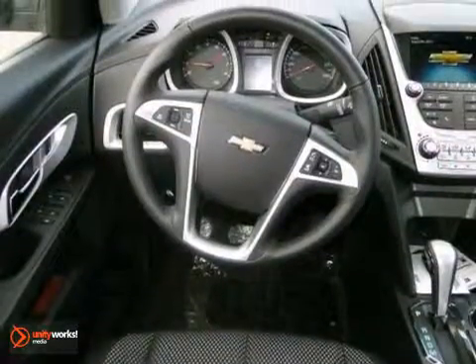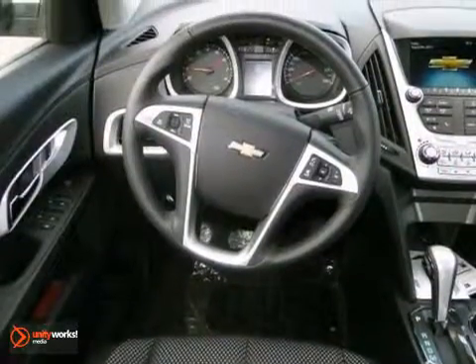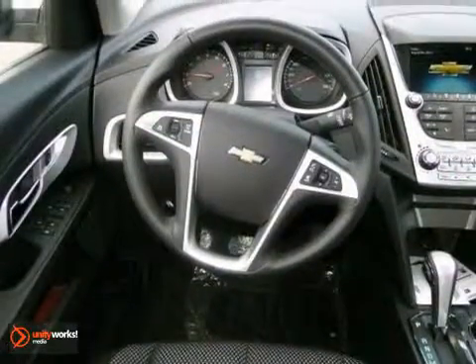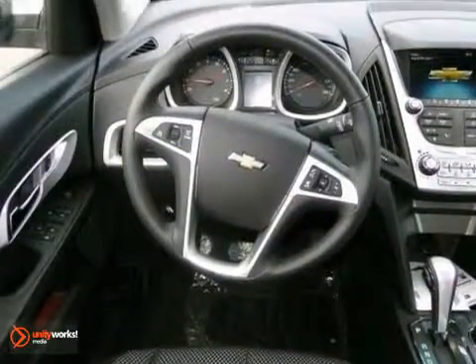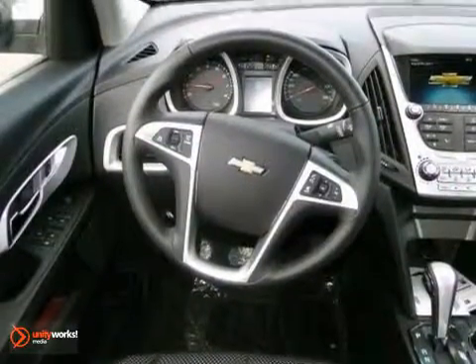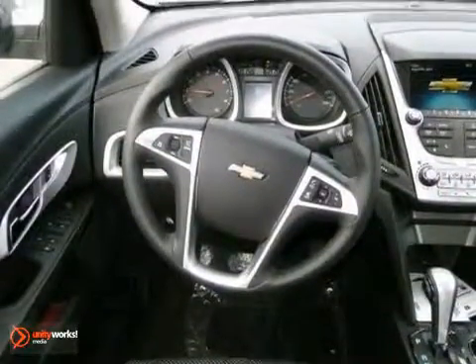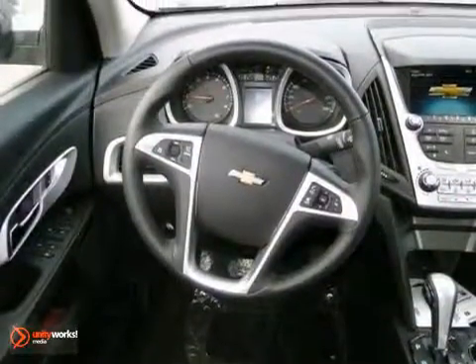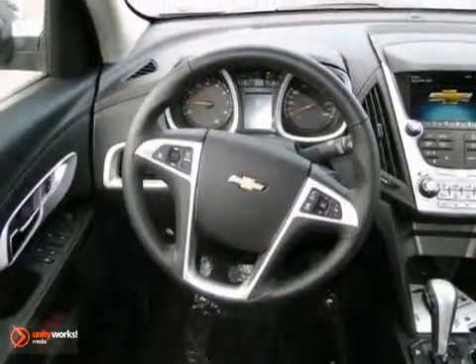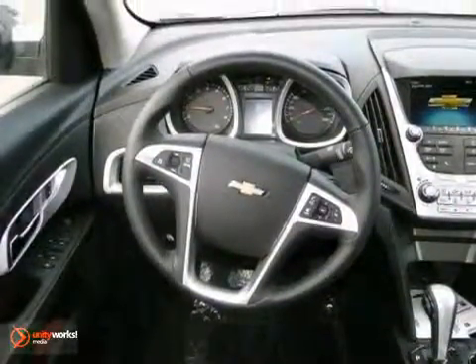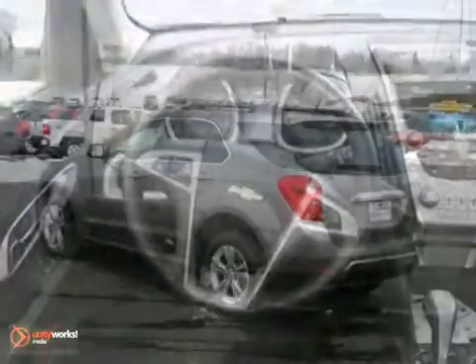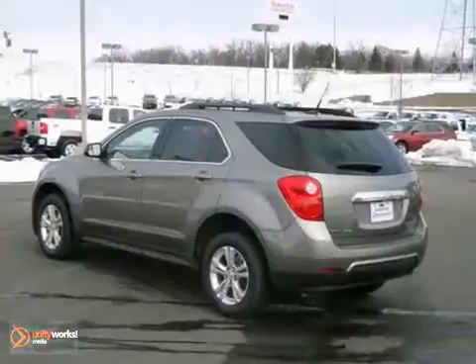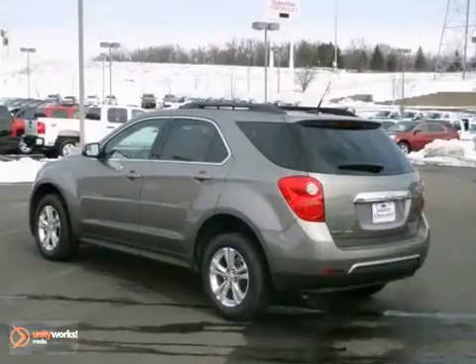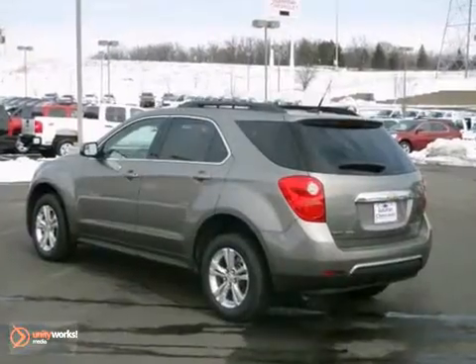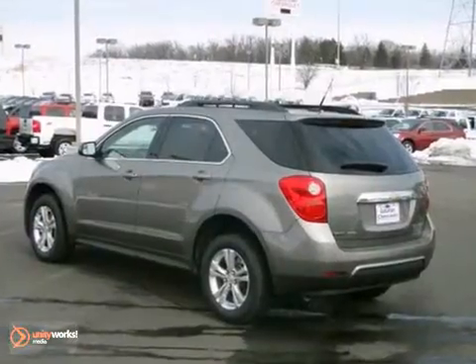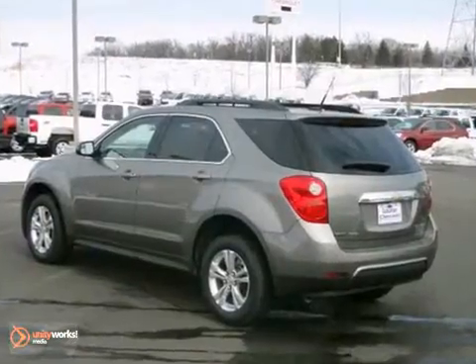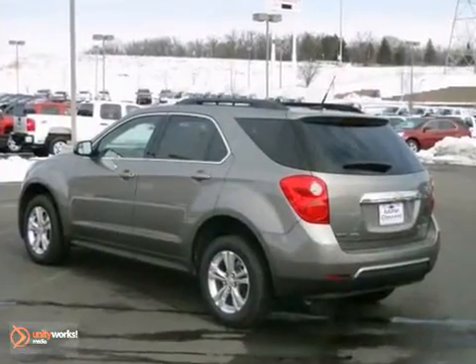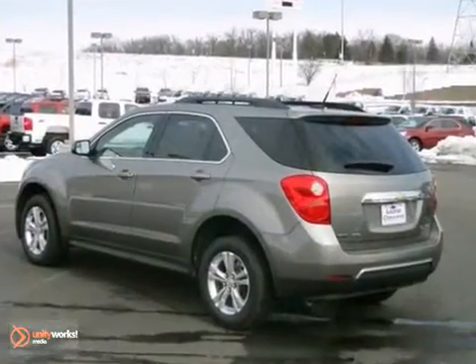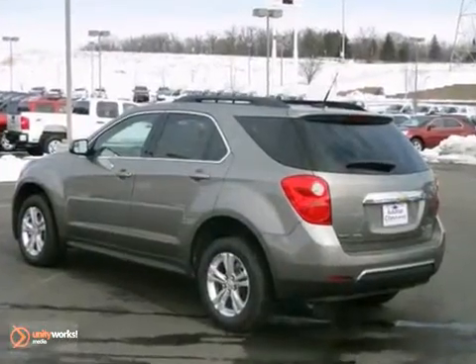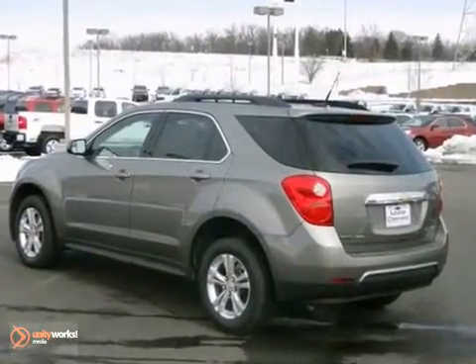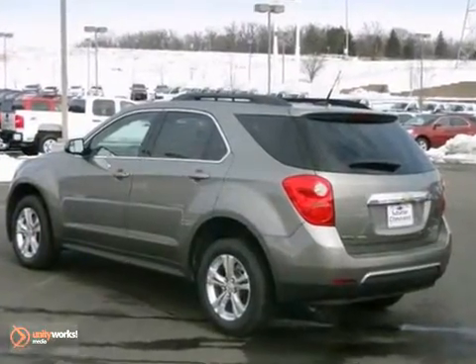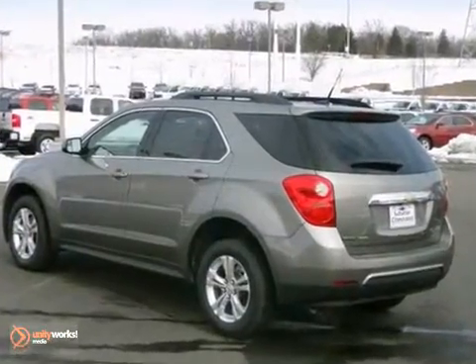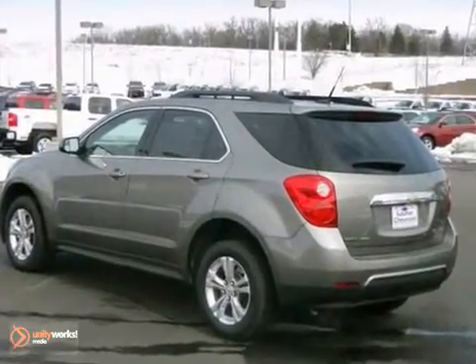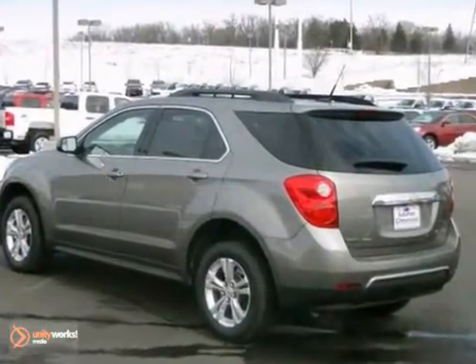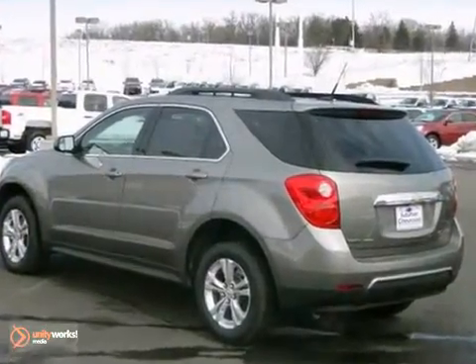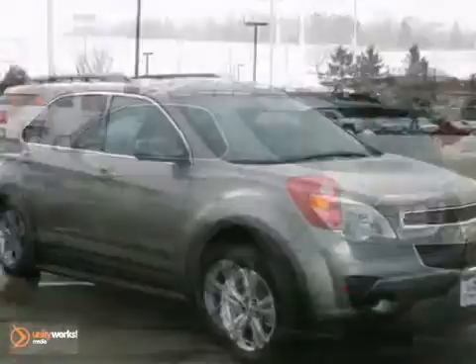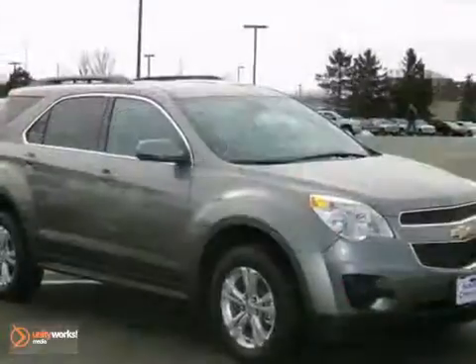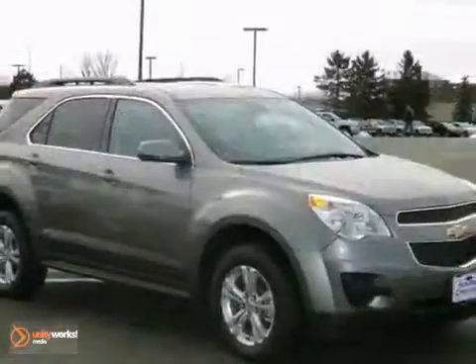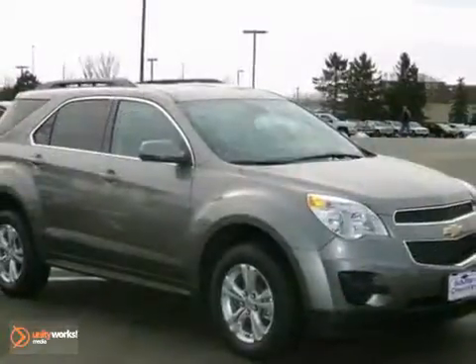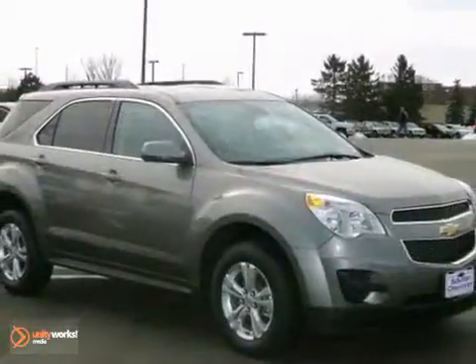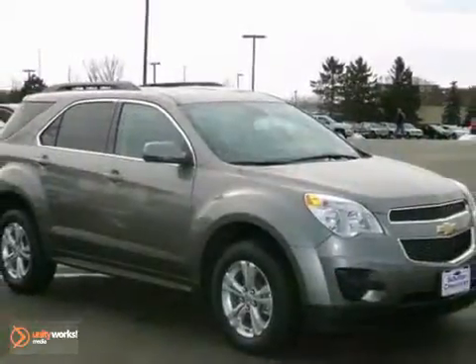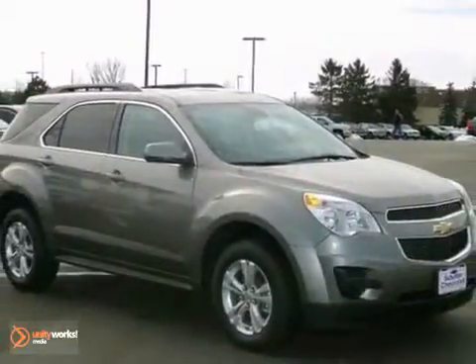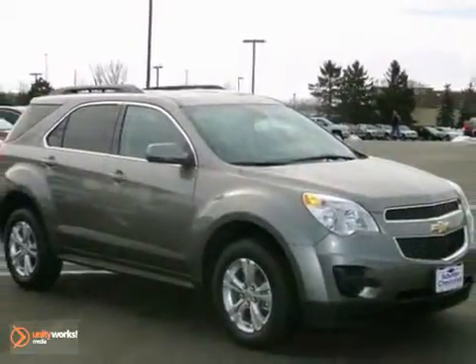Stop in and make today different than any other. Take this people pleaser for a test drive.